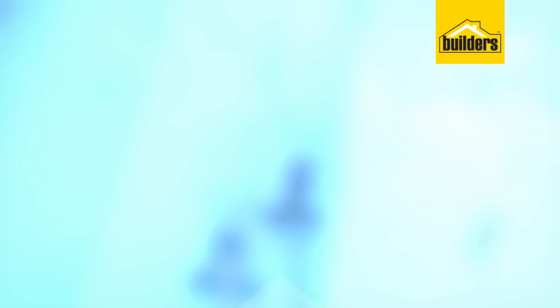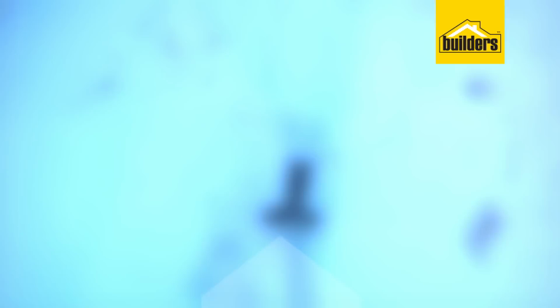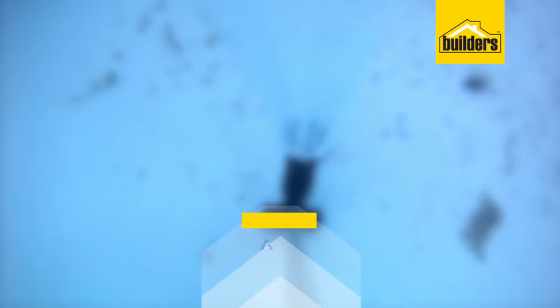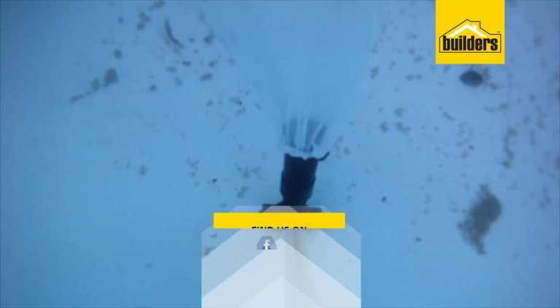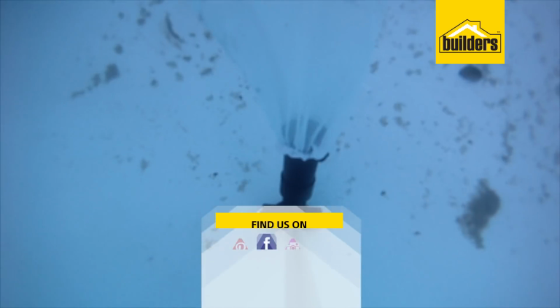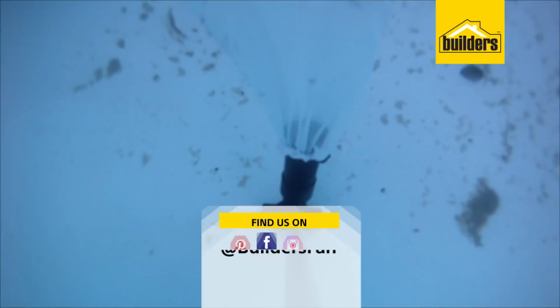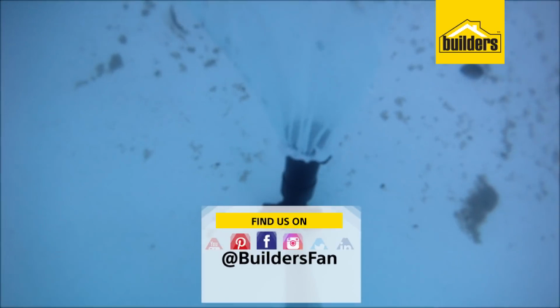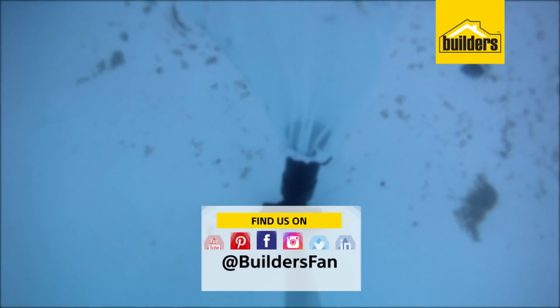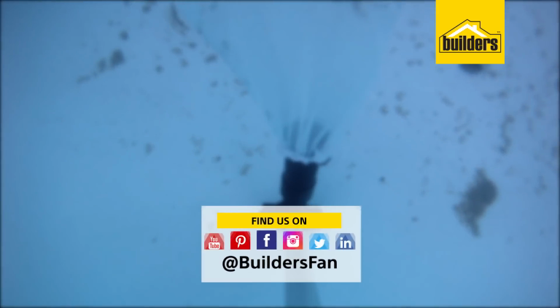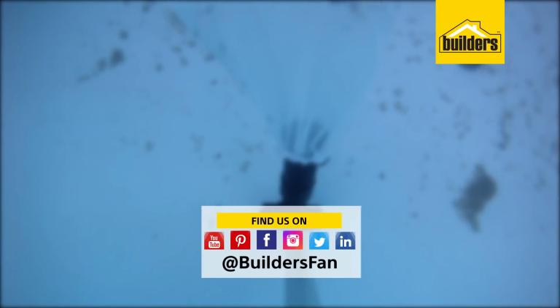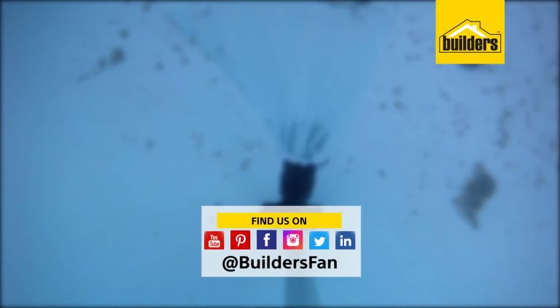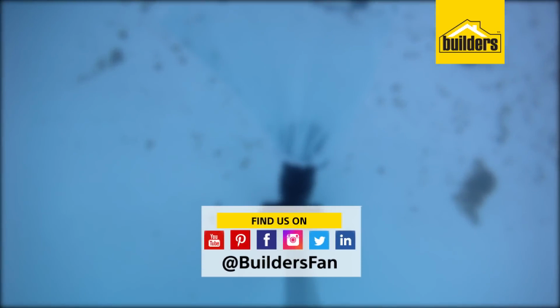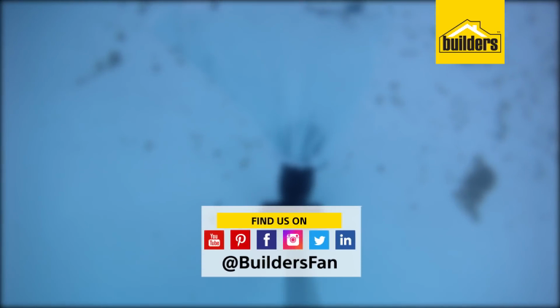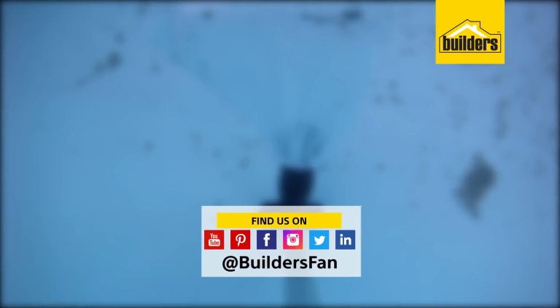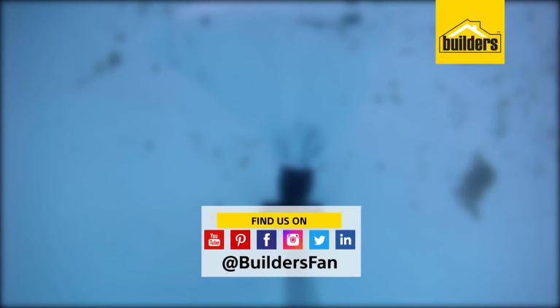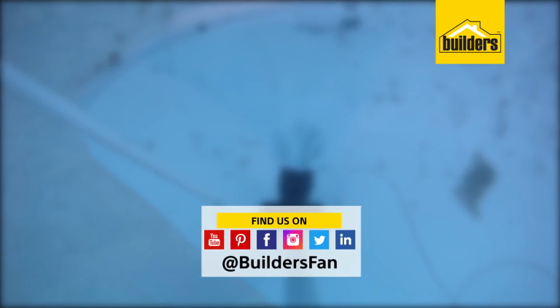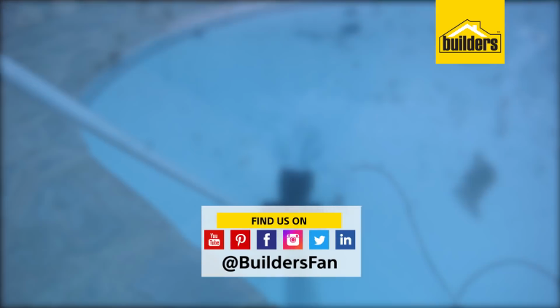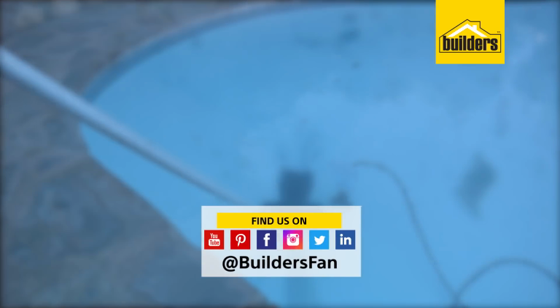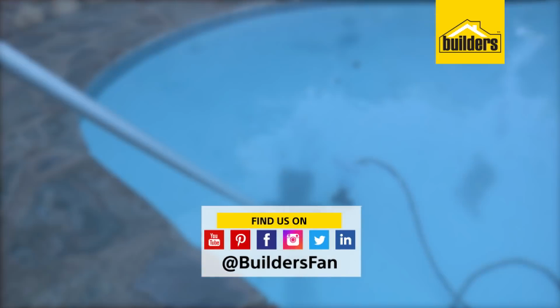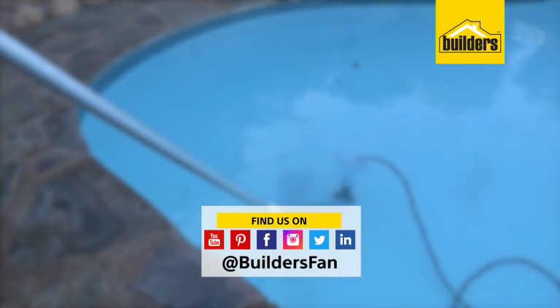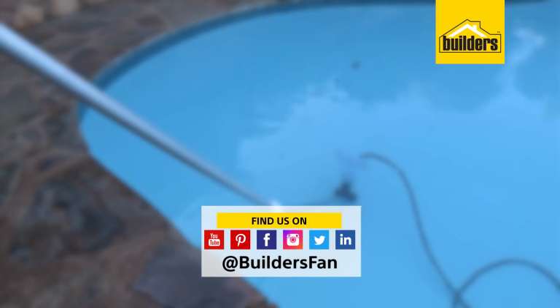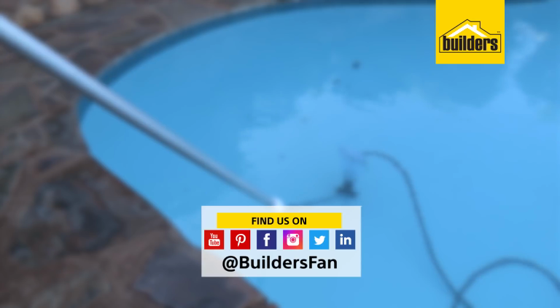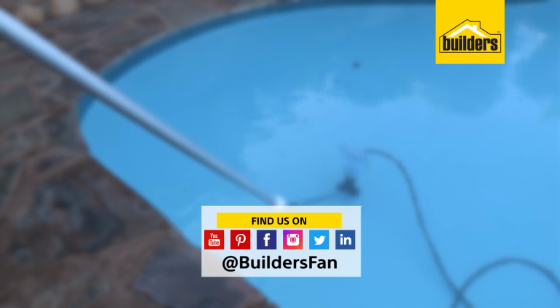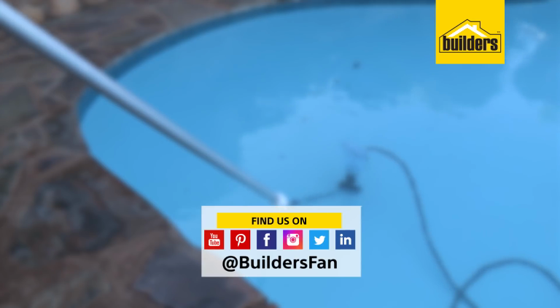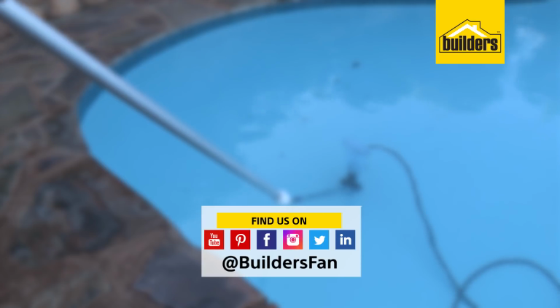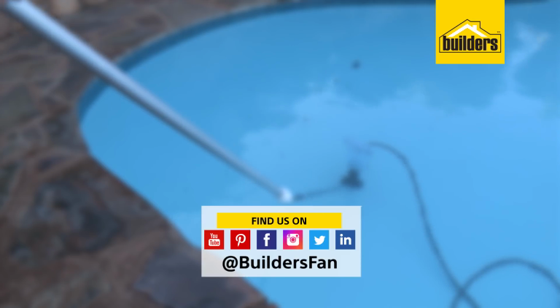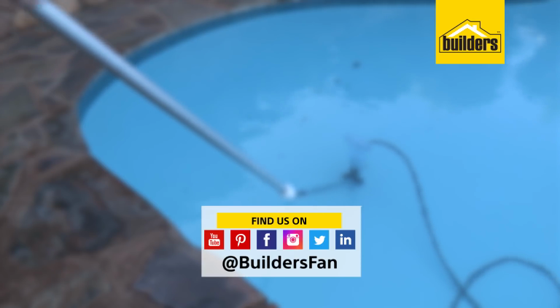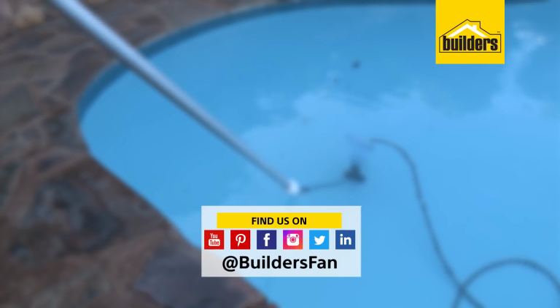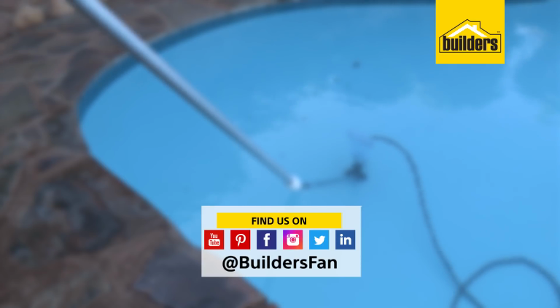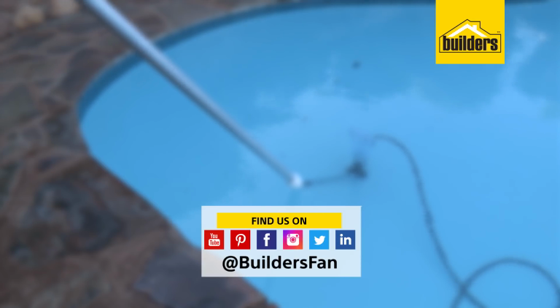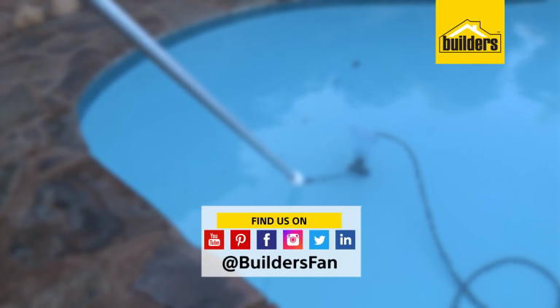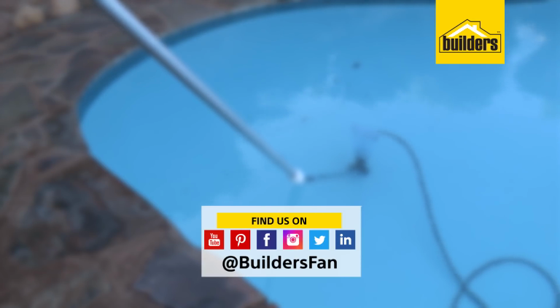If you enjoyed this clip and found it useful, like it, share it. You can also subscribe to our YouTube channel.